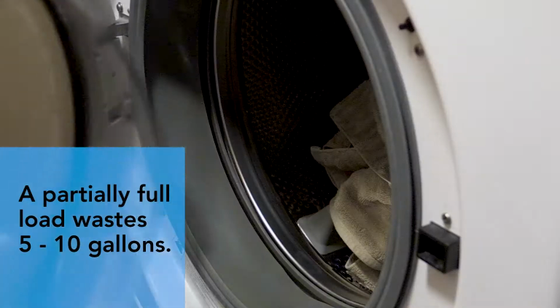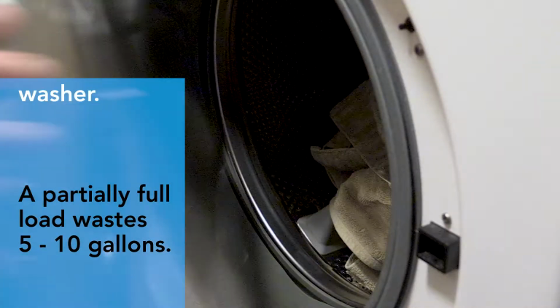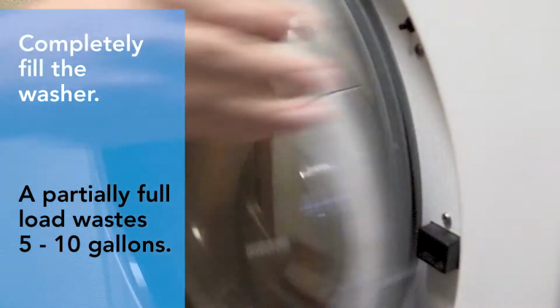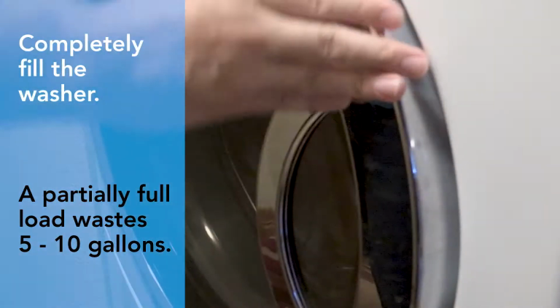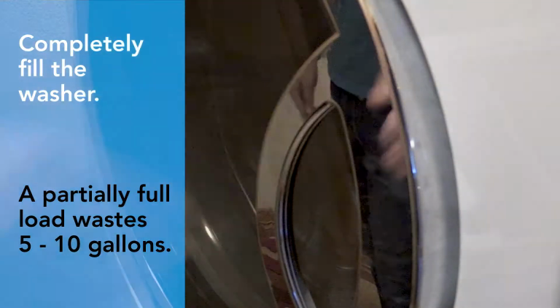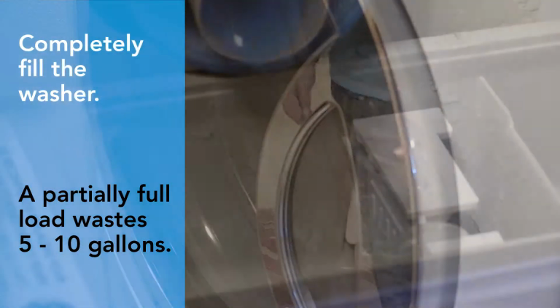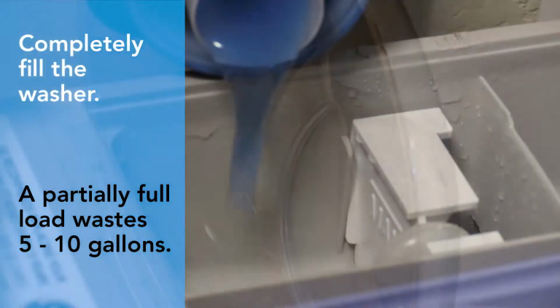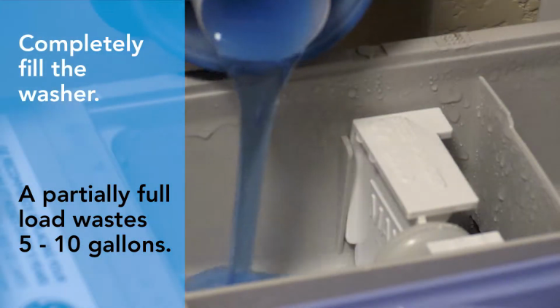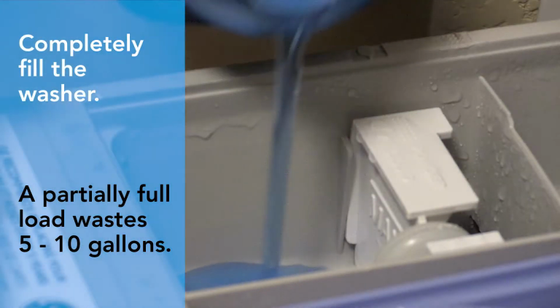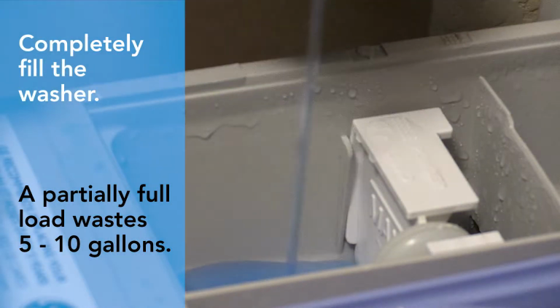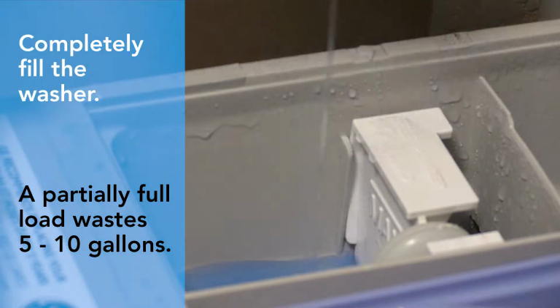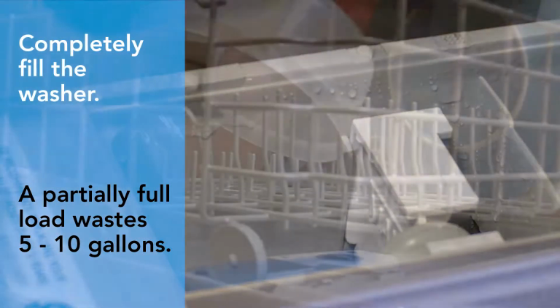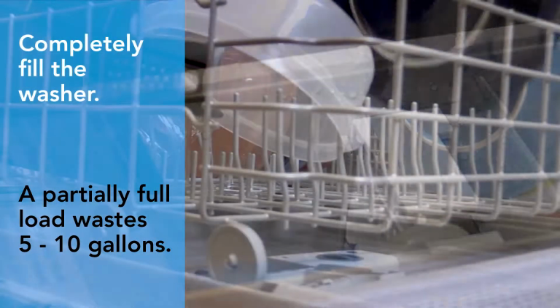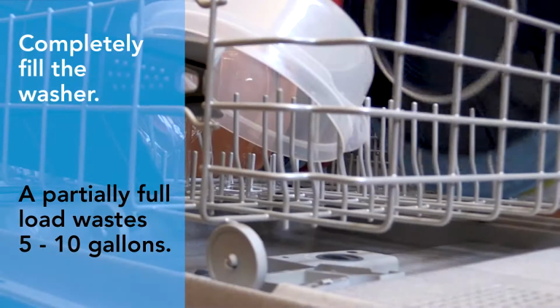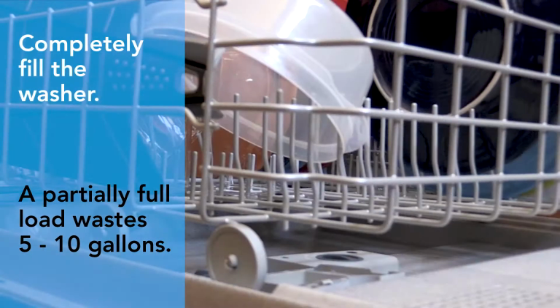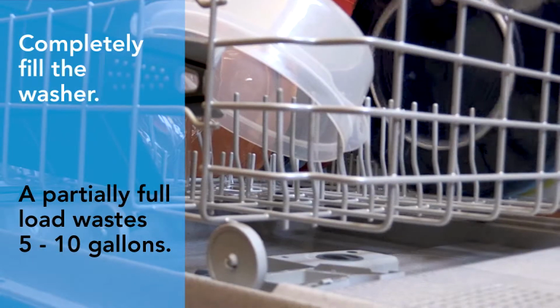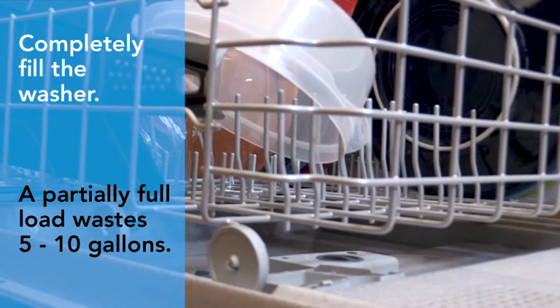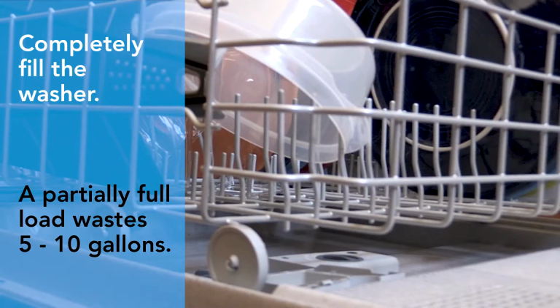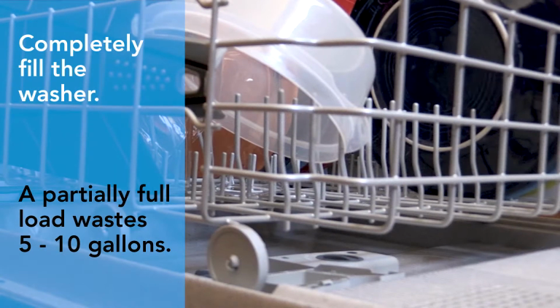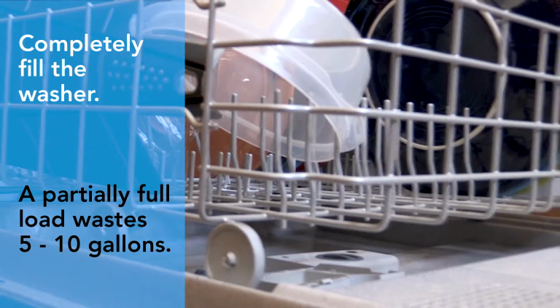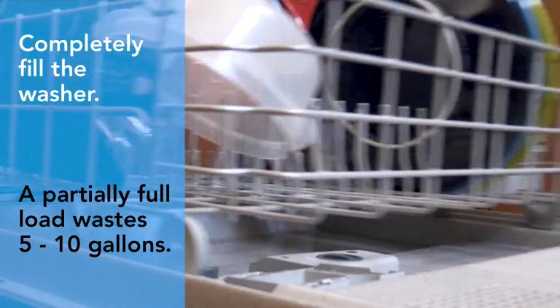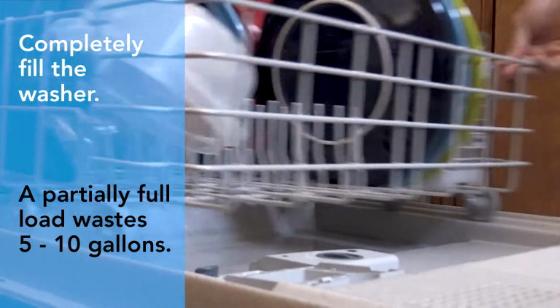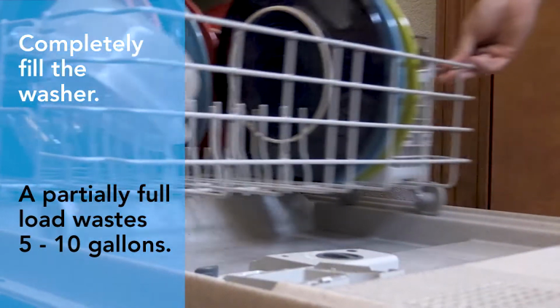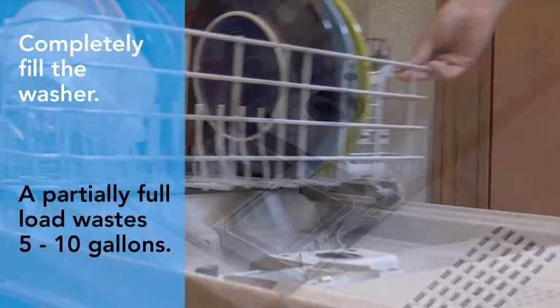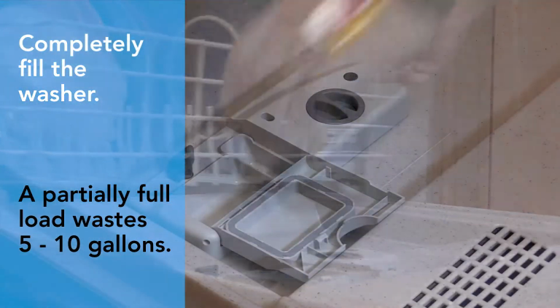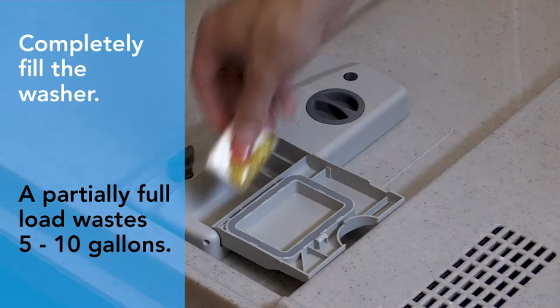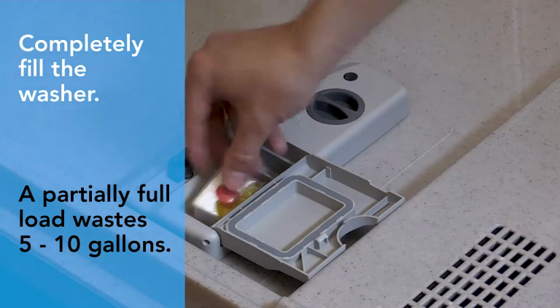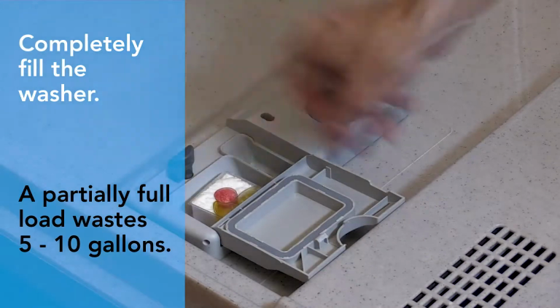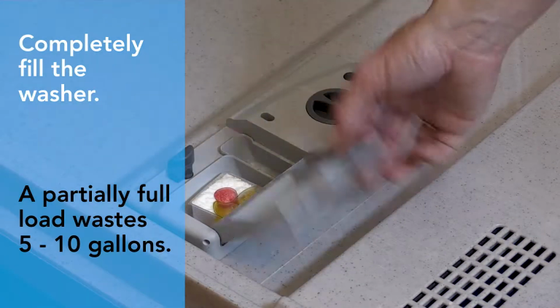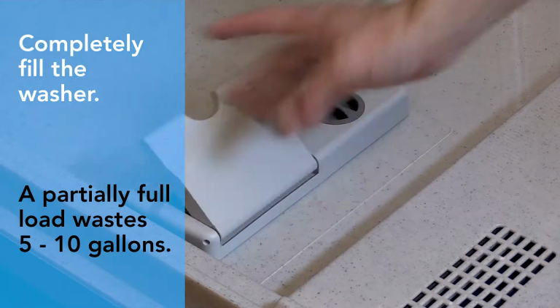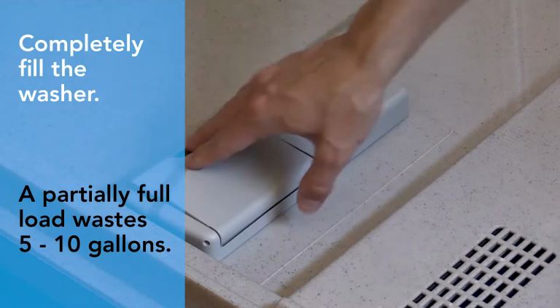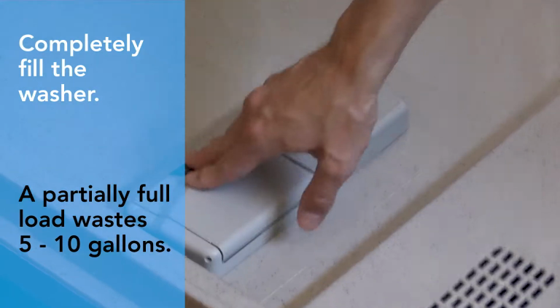Wash only full loads of clothes or dishes. You can waste 5-10 gallons of water with just one partially full load.